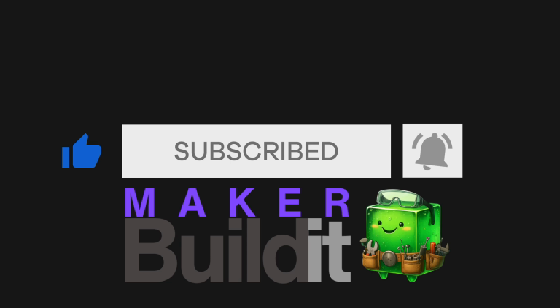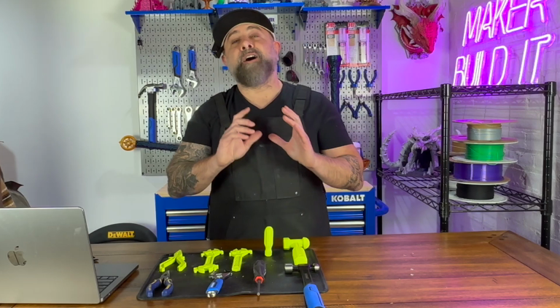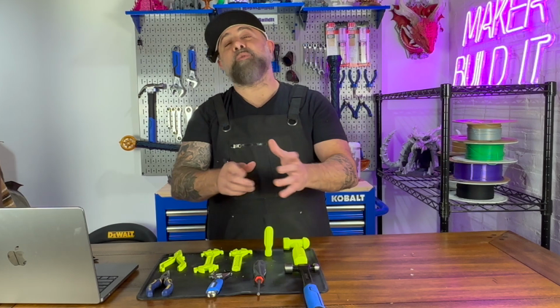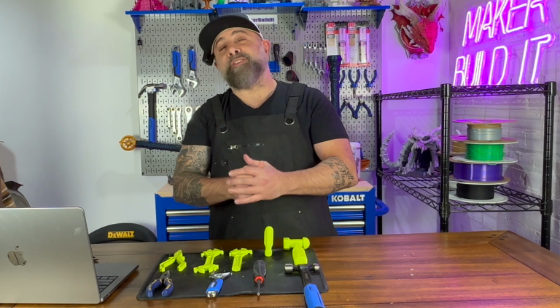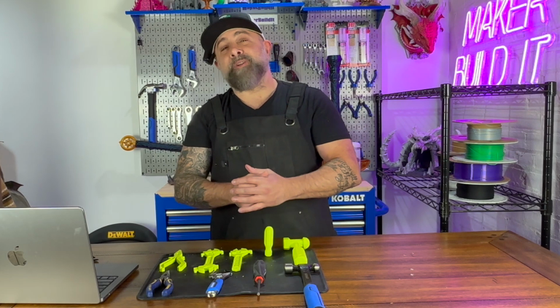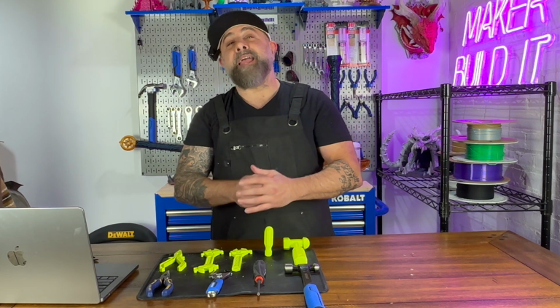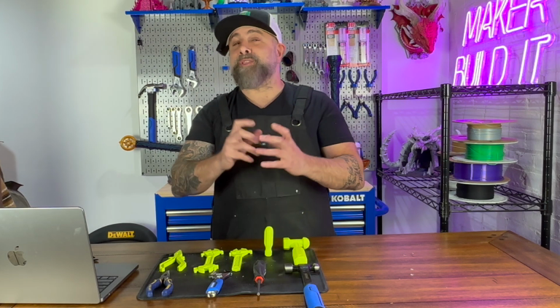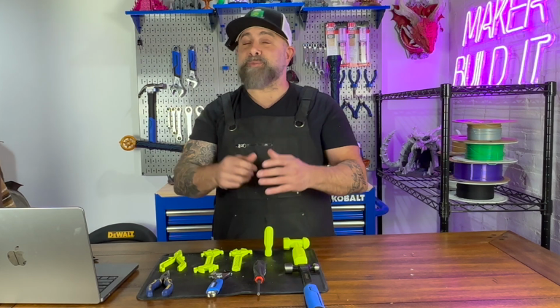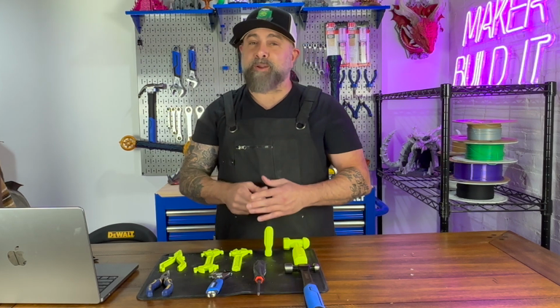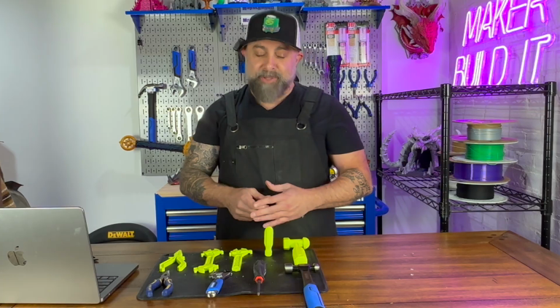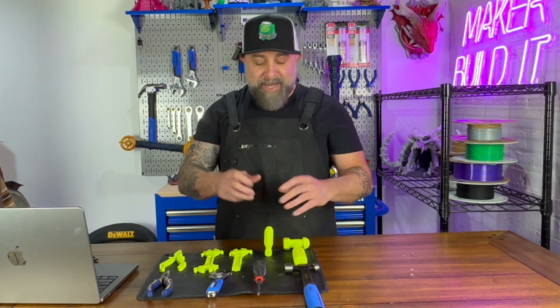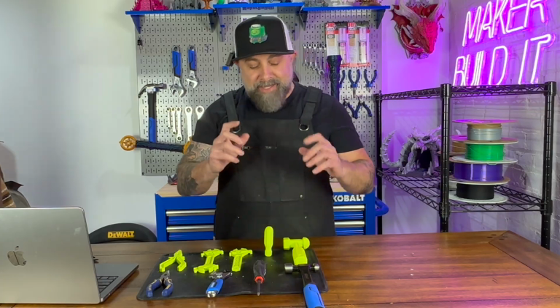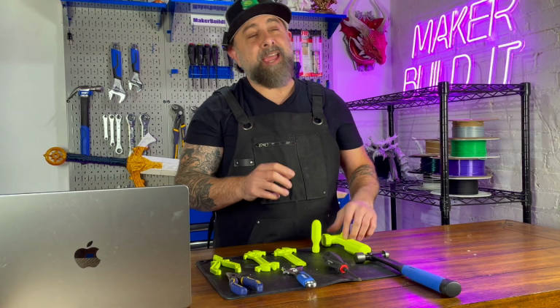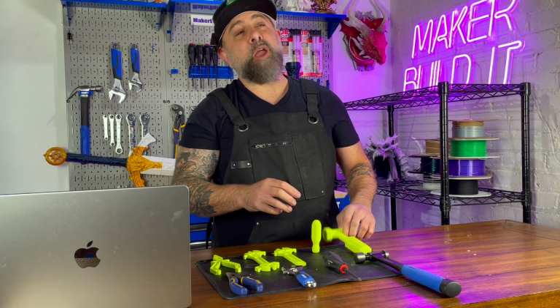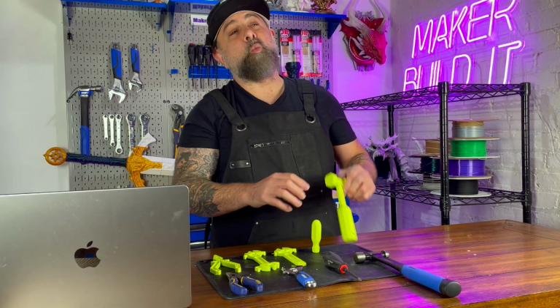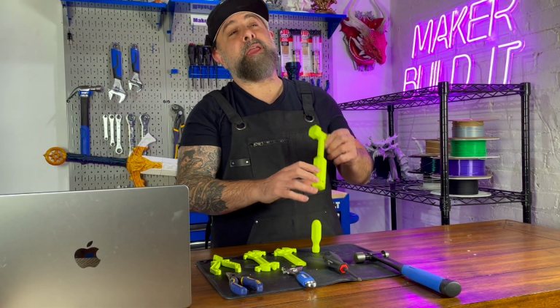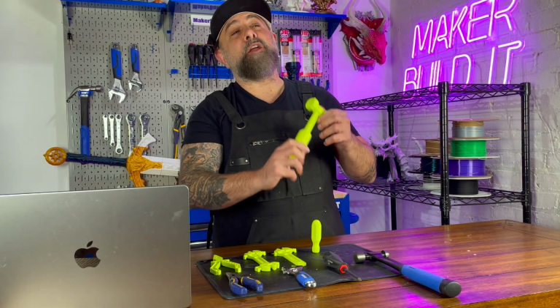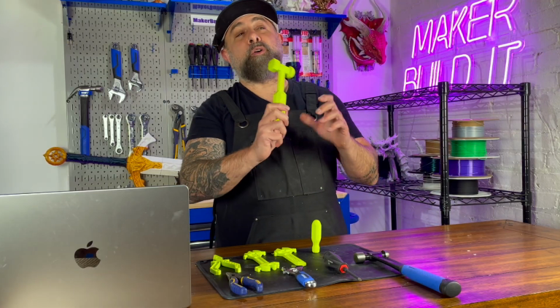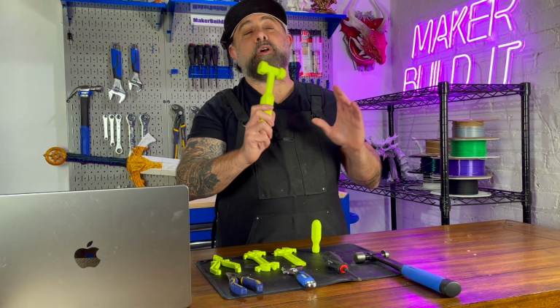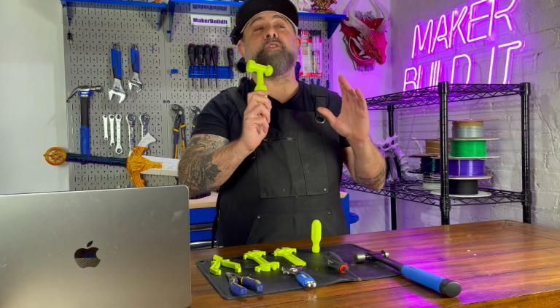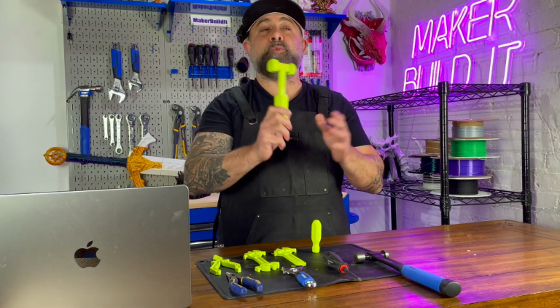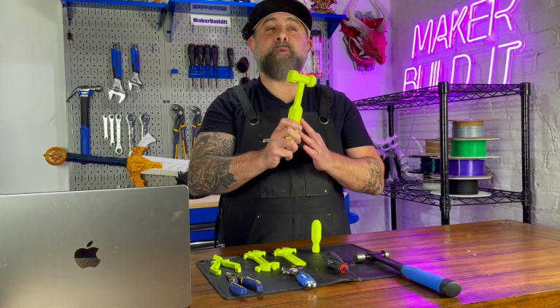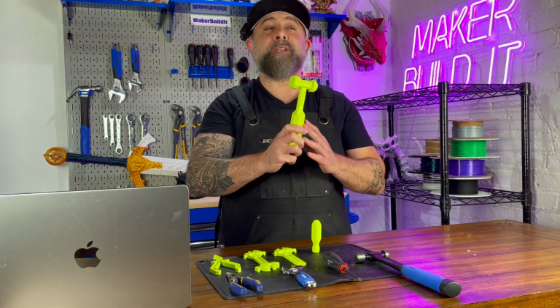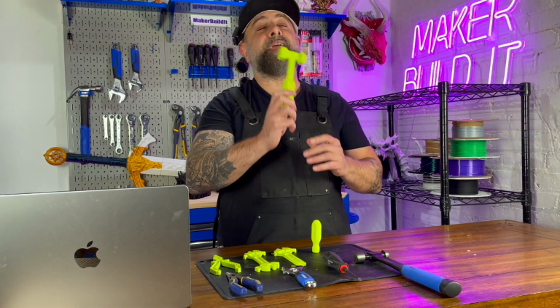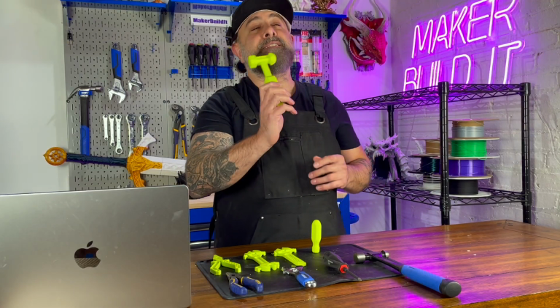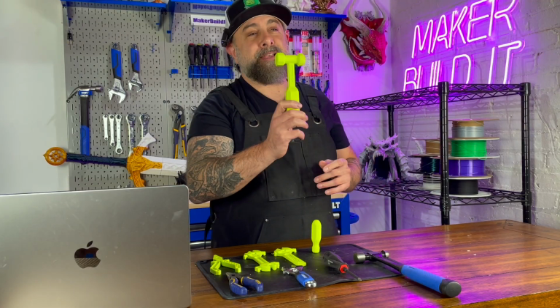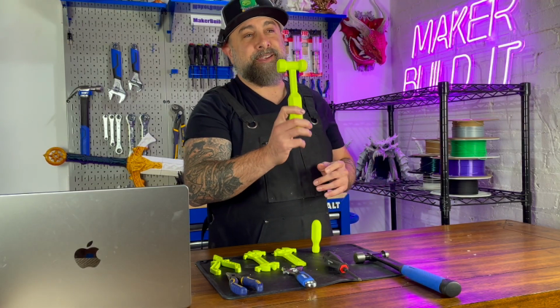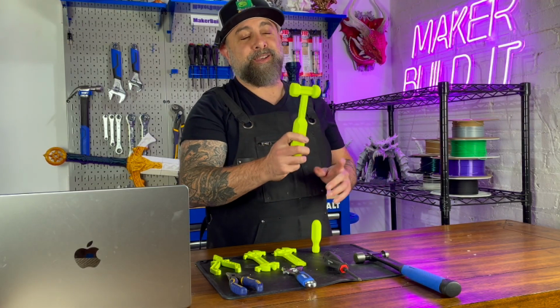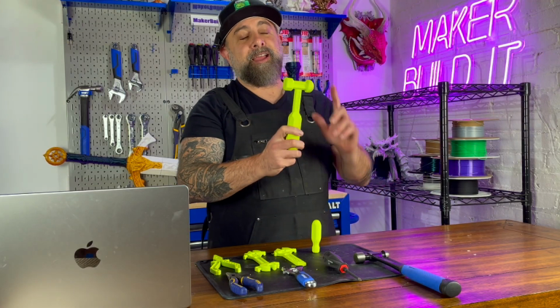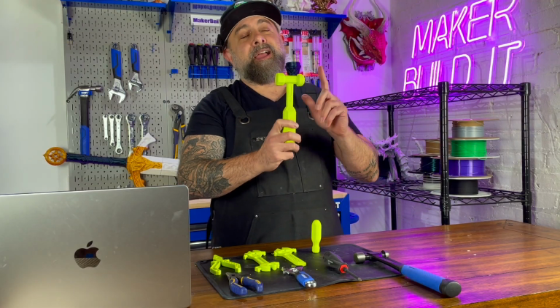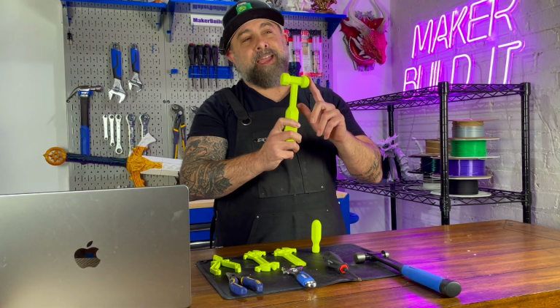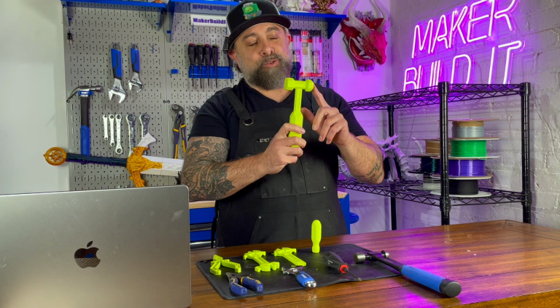I'm Brian DeLuca, and this is Maker Build It. Today we are 3D printing and testing hand tools.